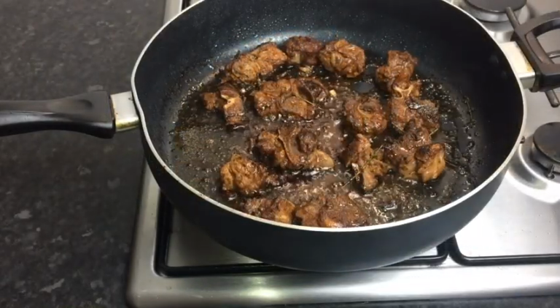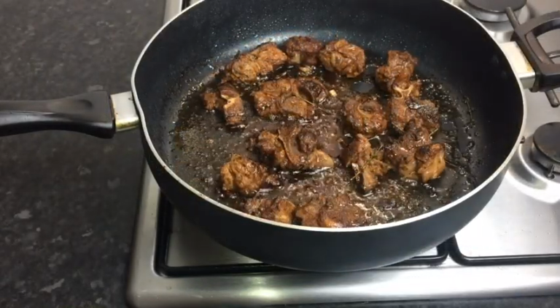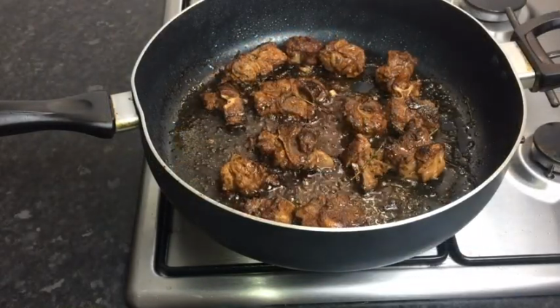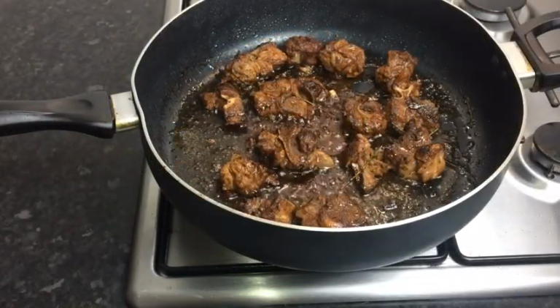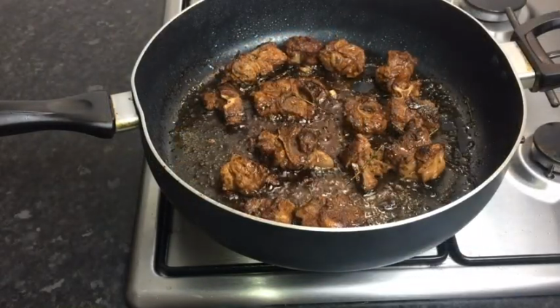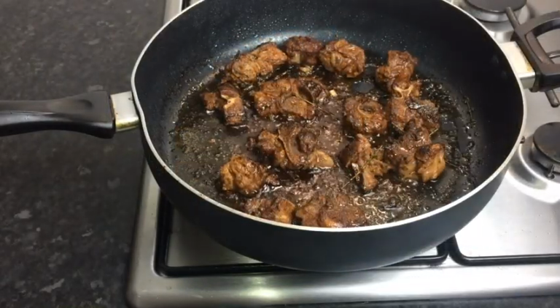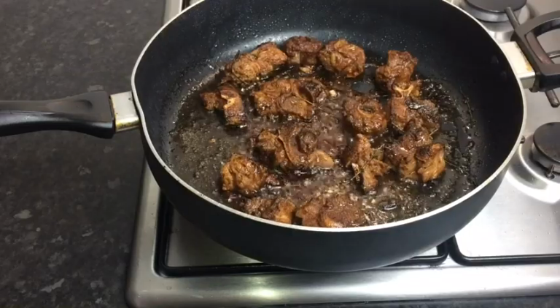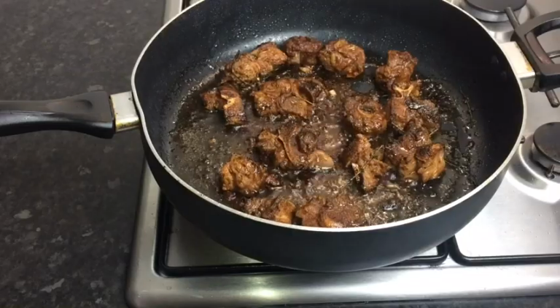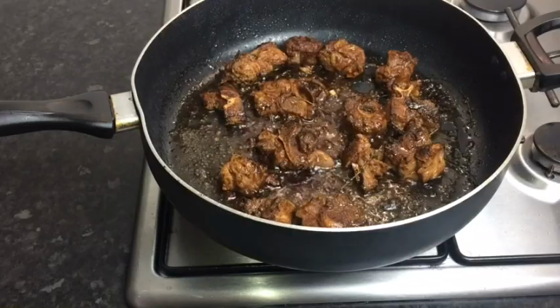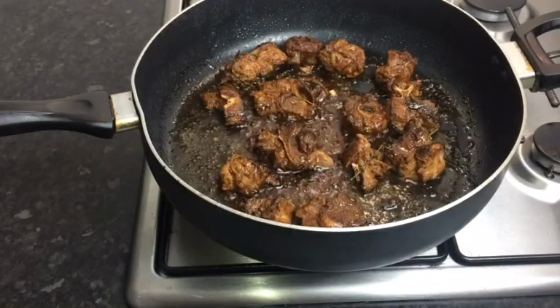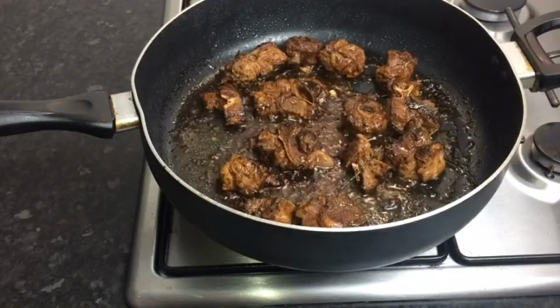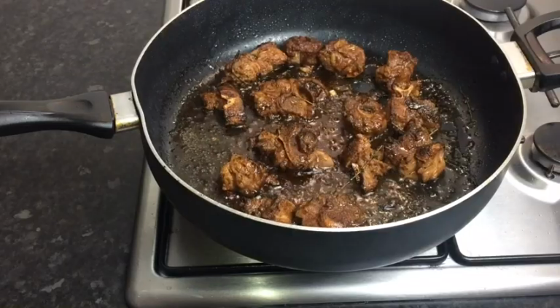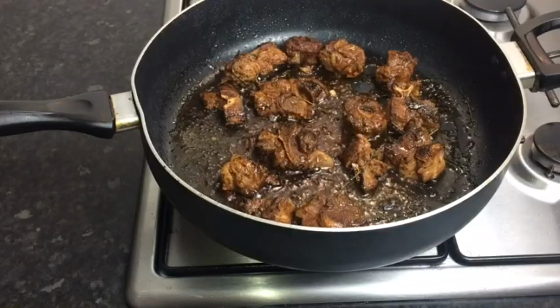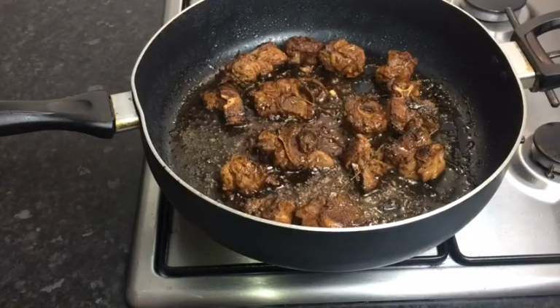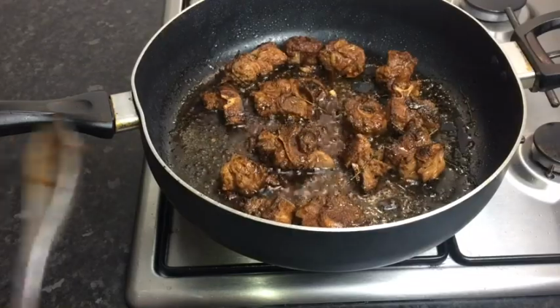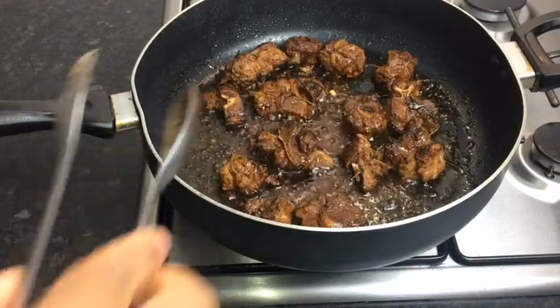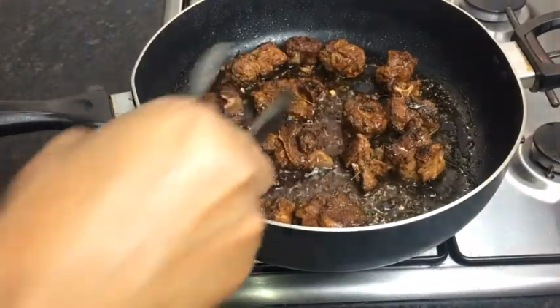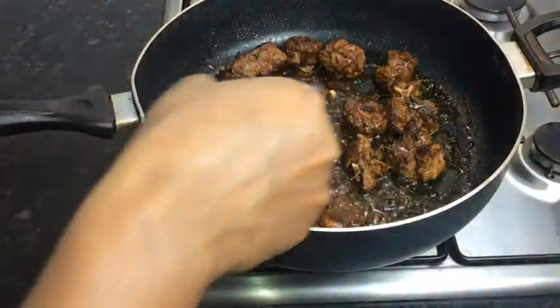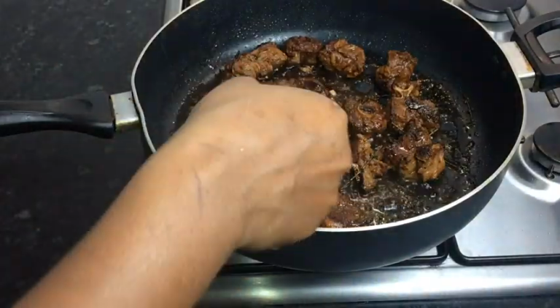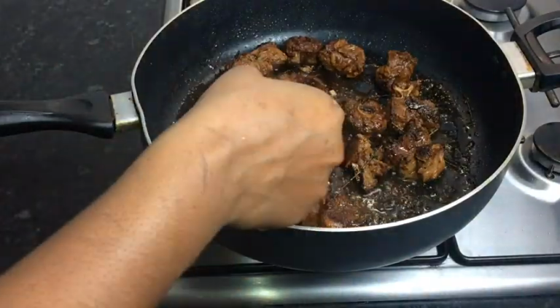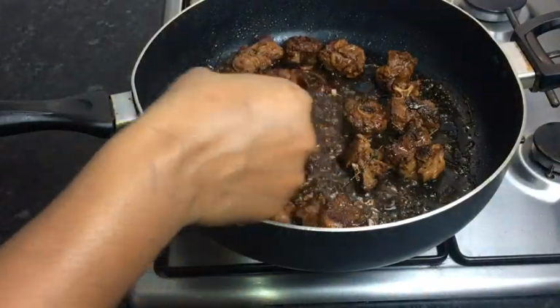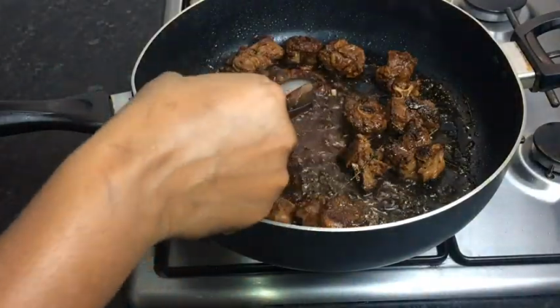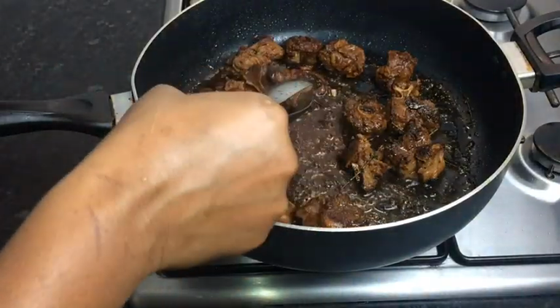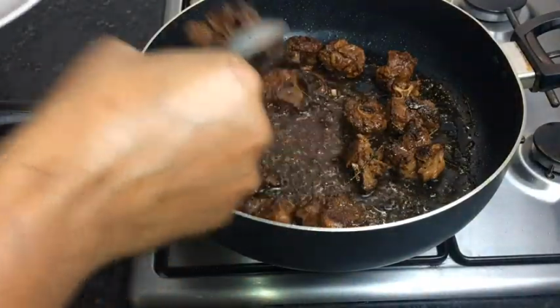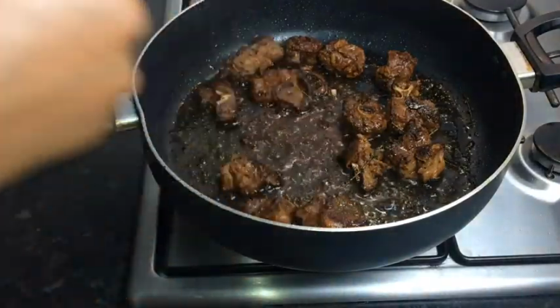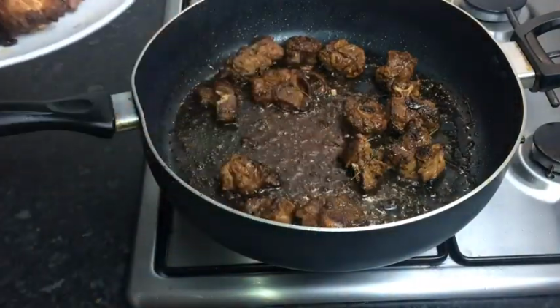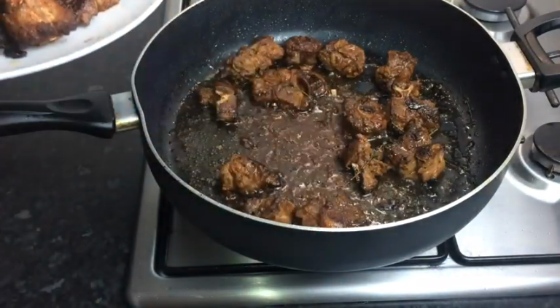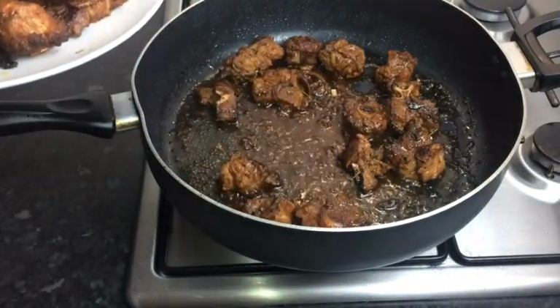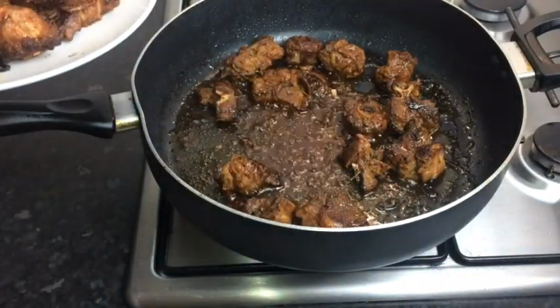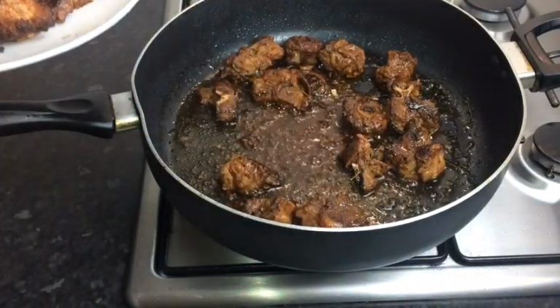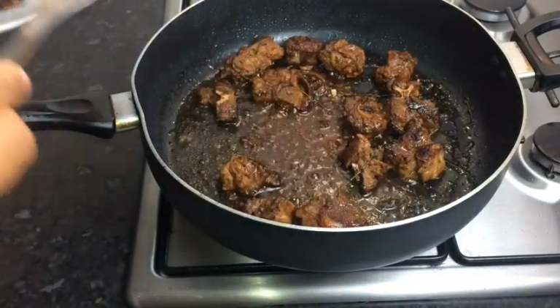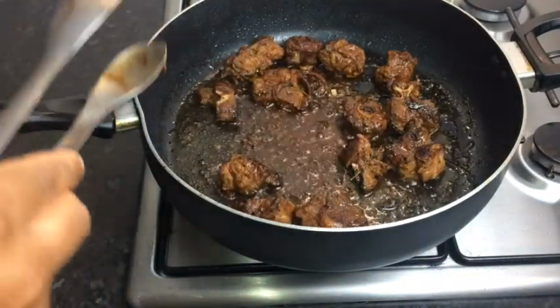All my oxtail has browned, so now I'm going to remove it from the pot.